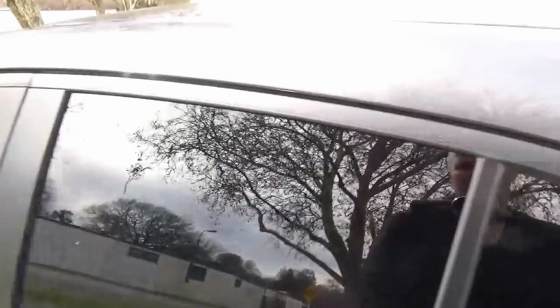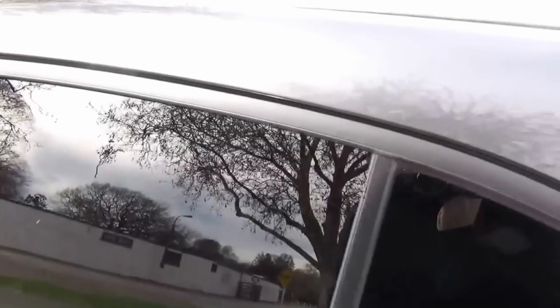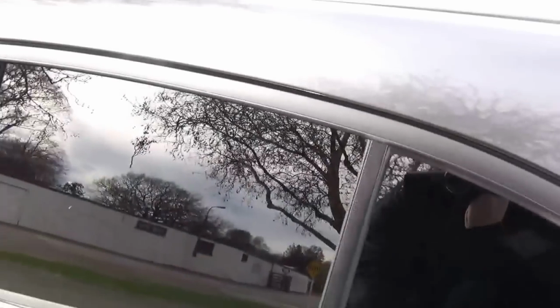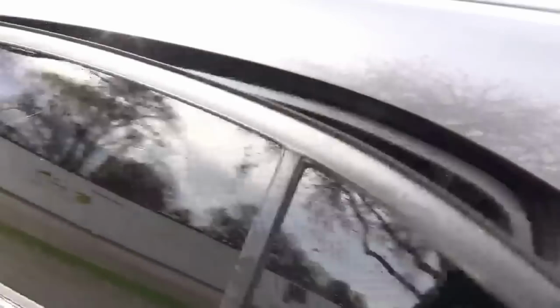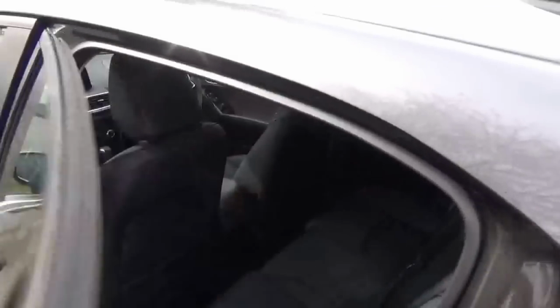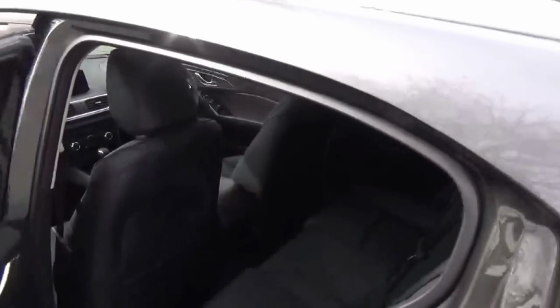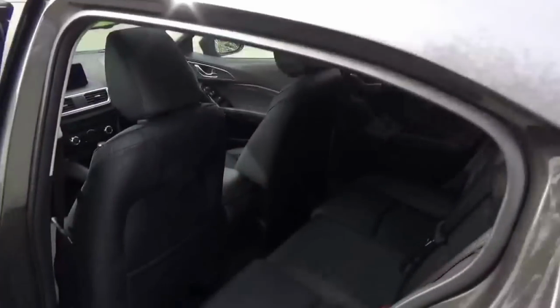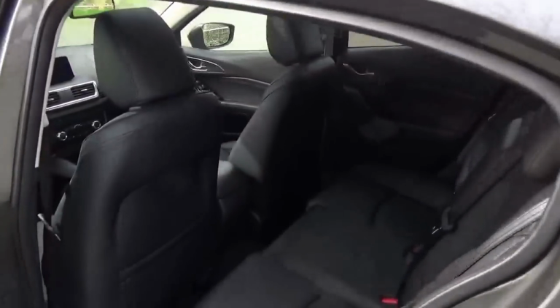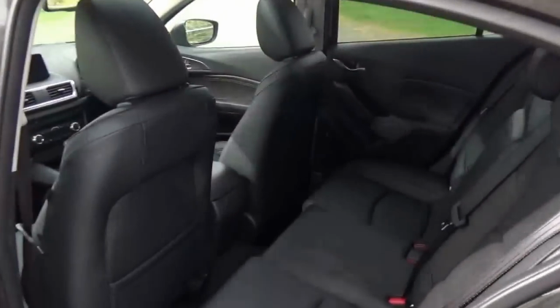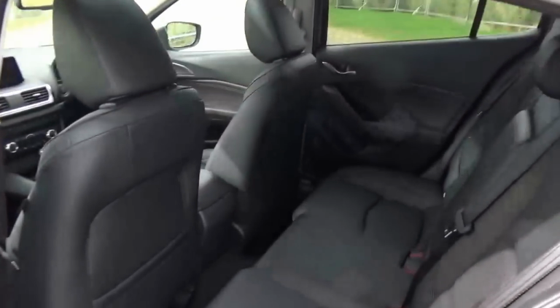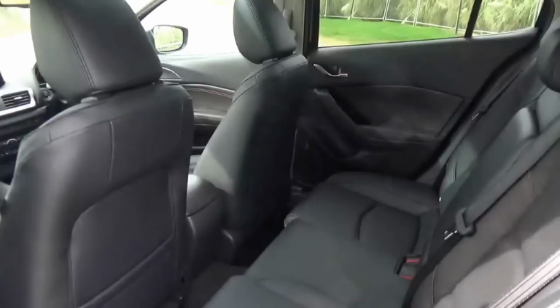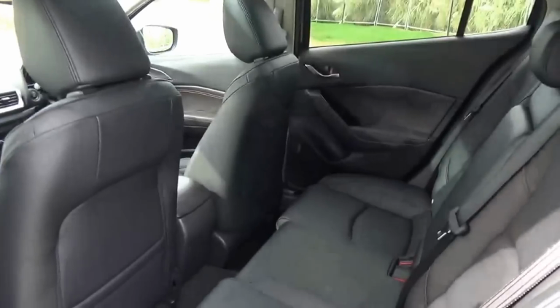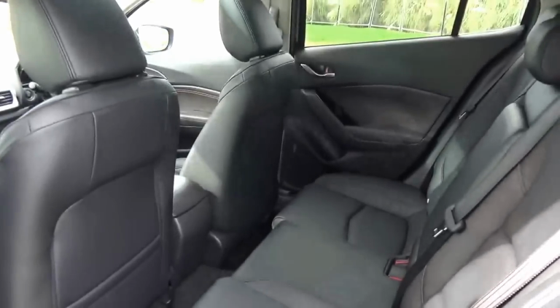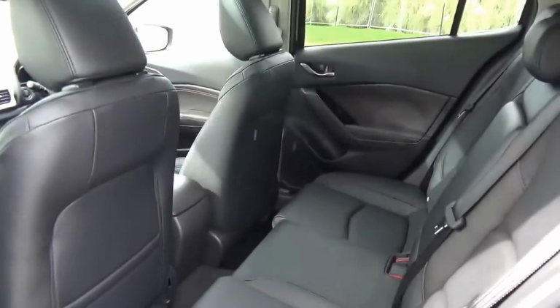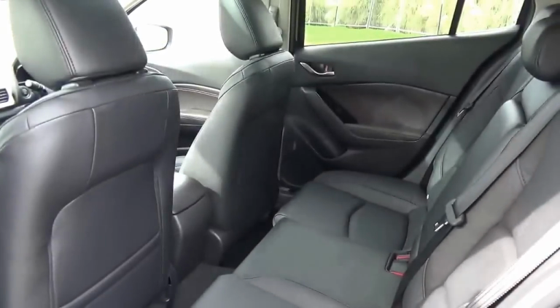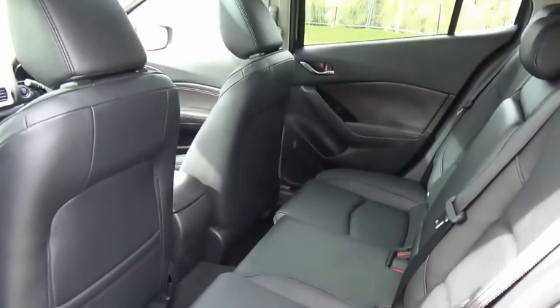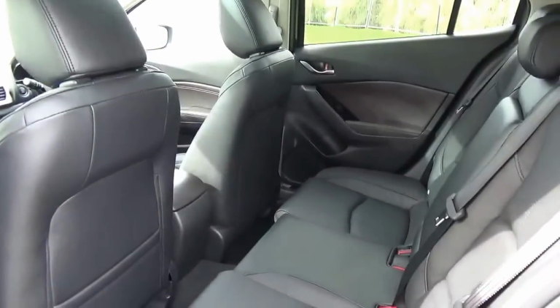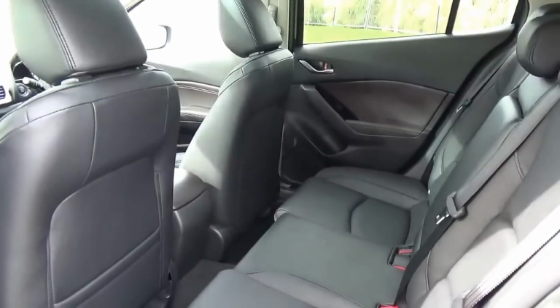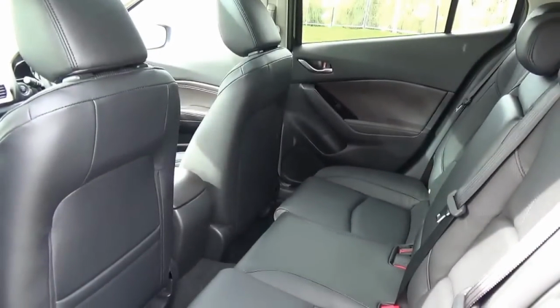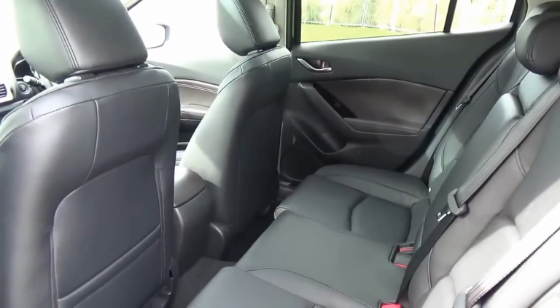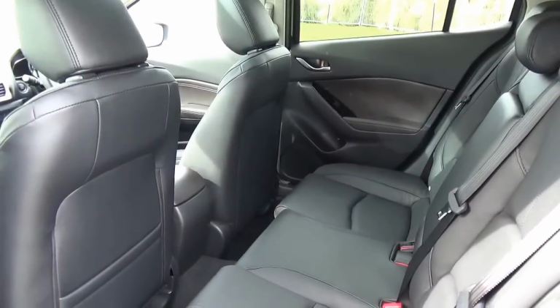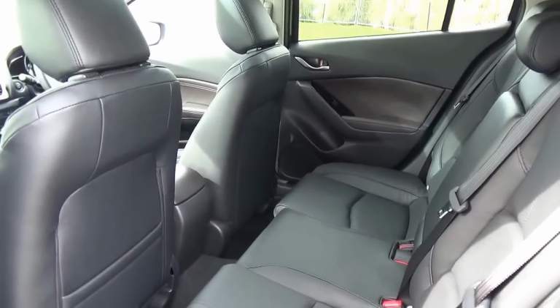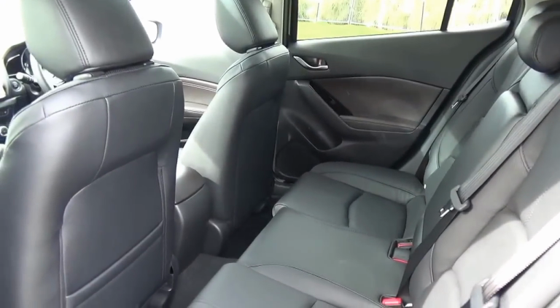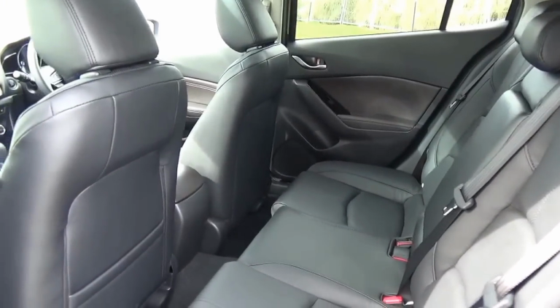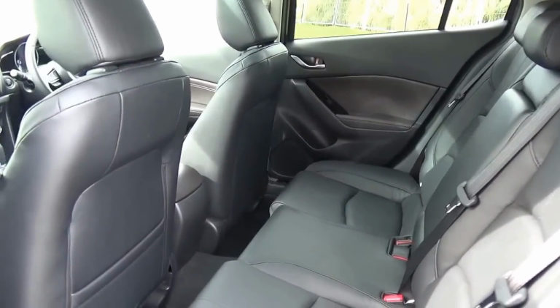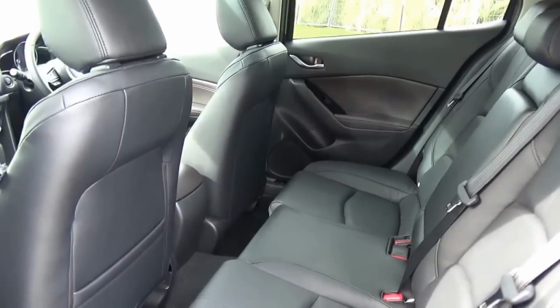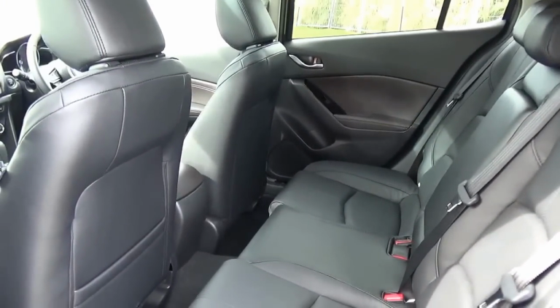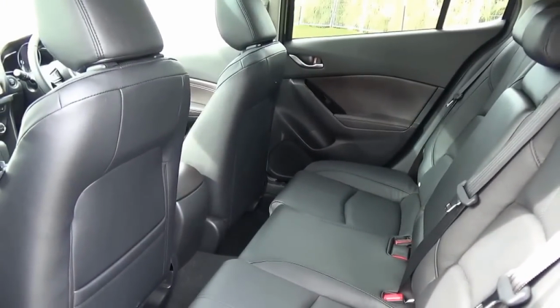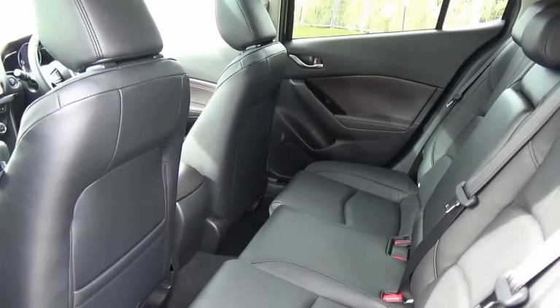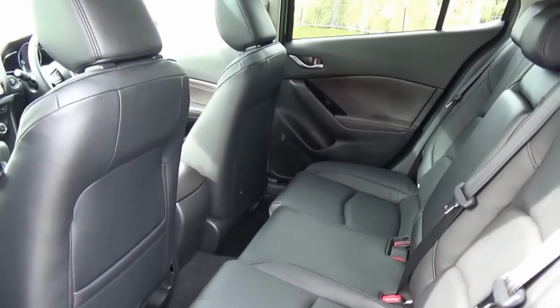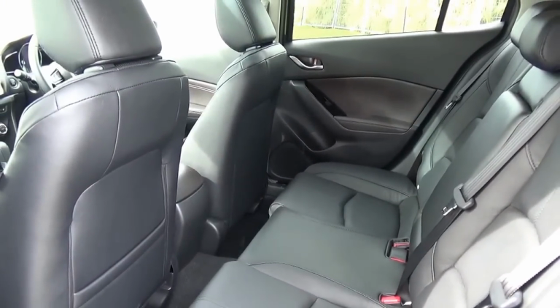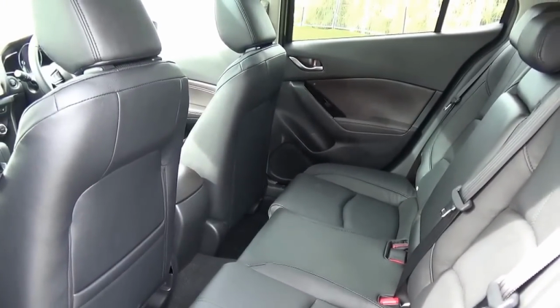The vehicle features a 9-speaker Bose audio system. As you can imagine, the sound is absolutely fantastic.